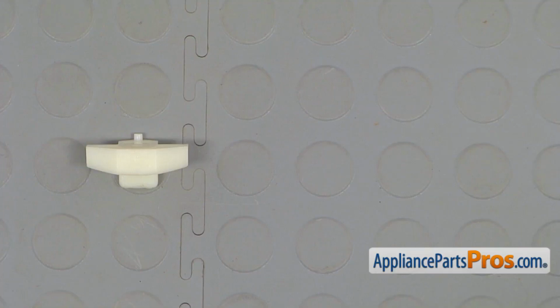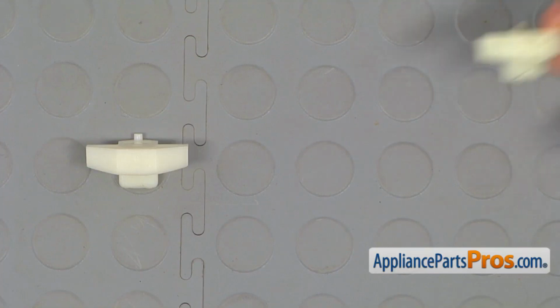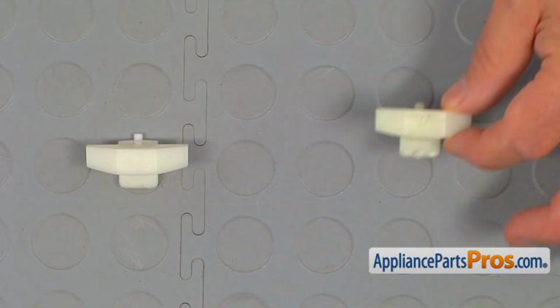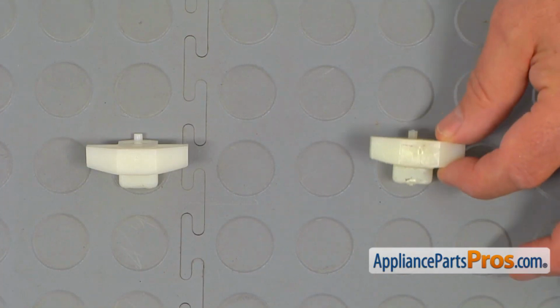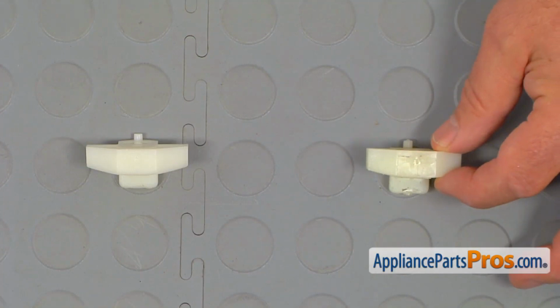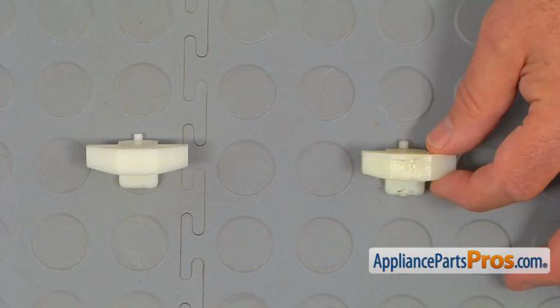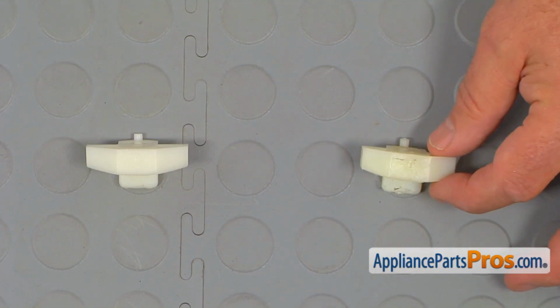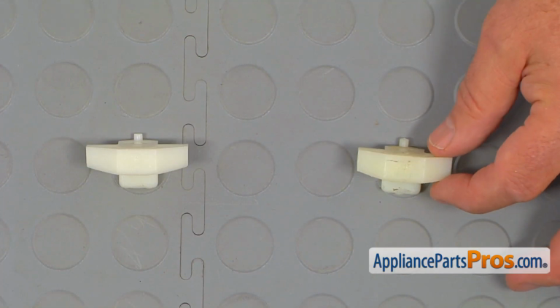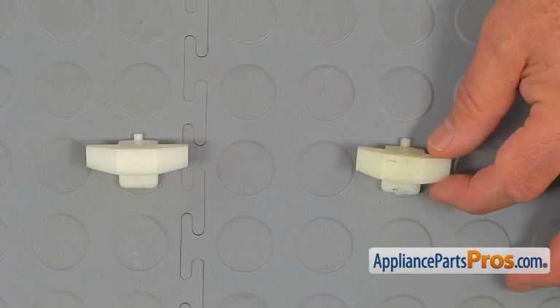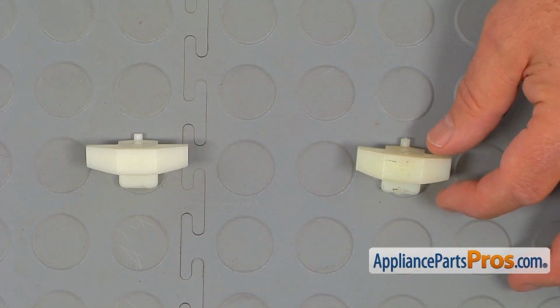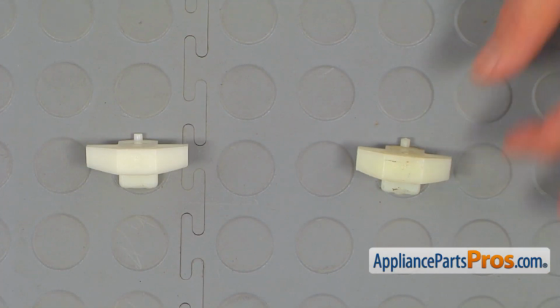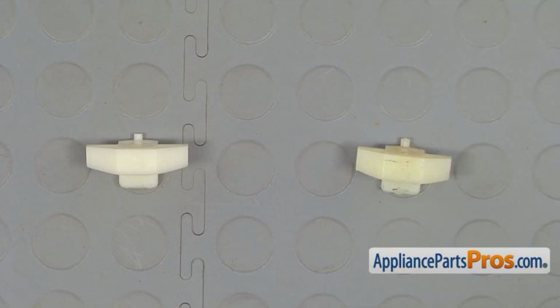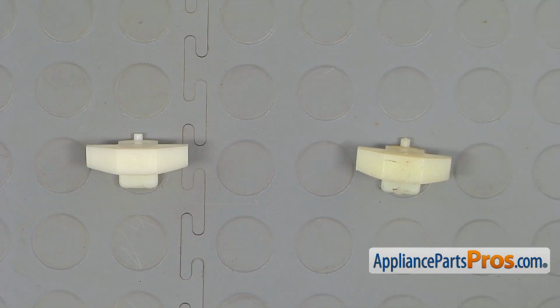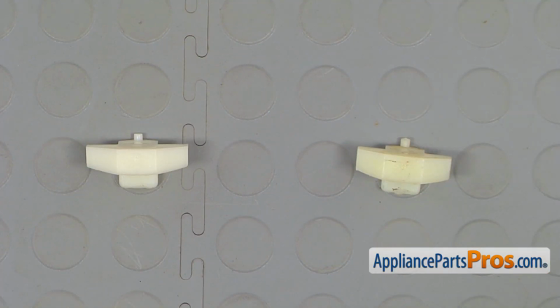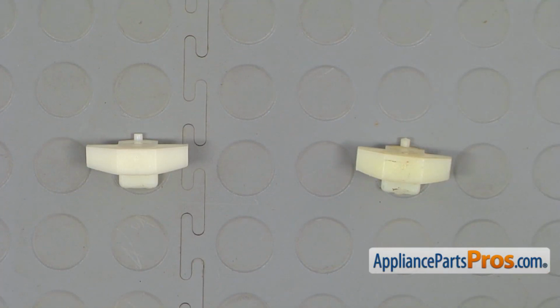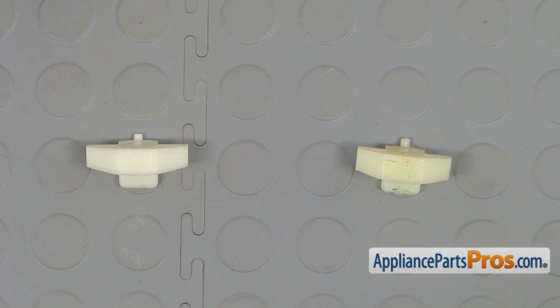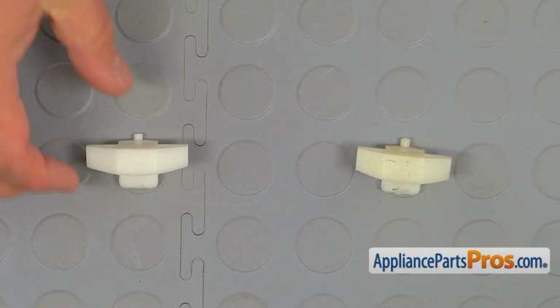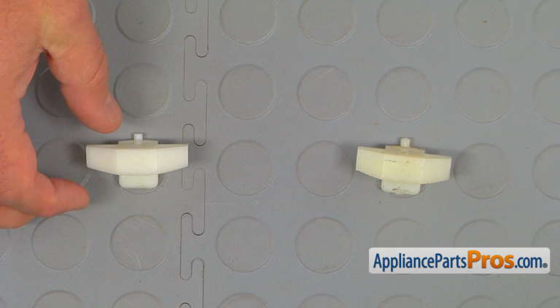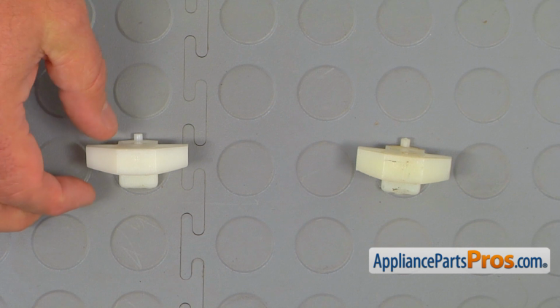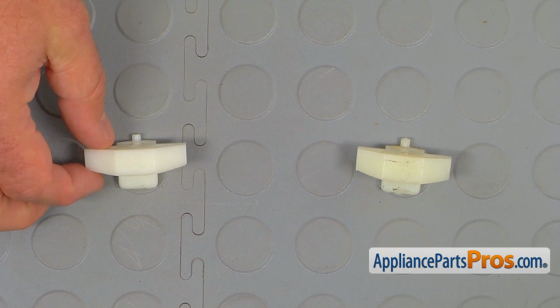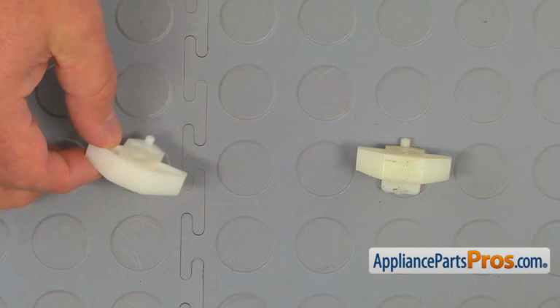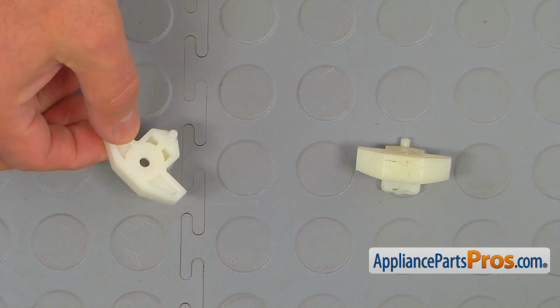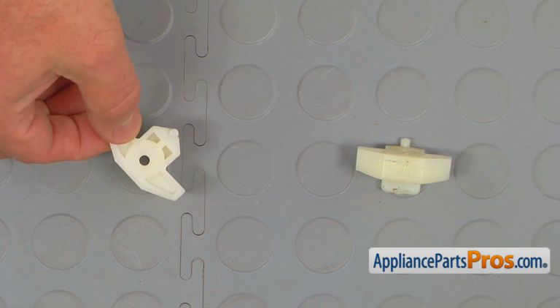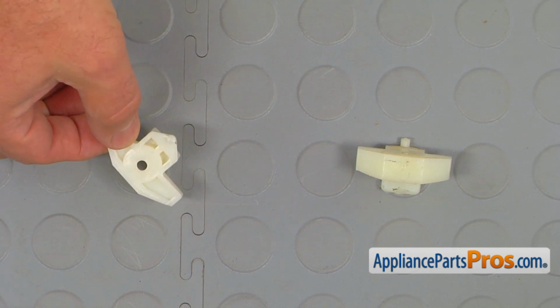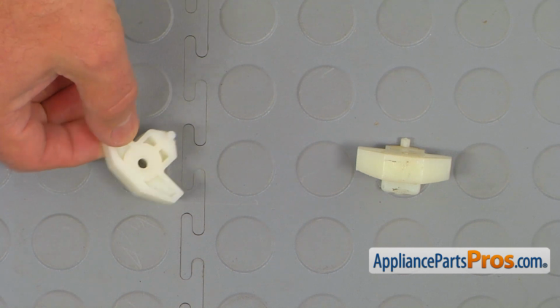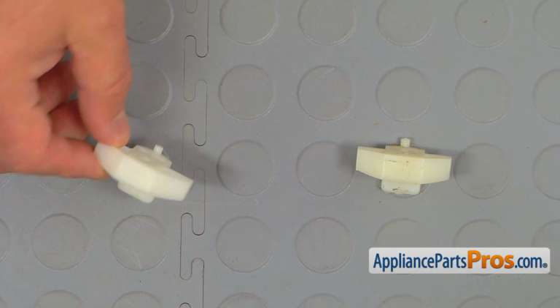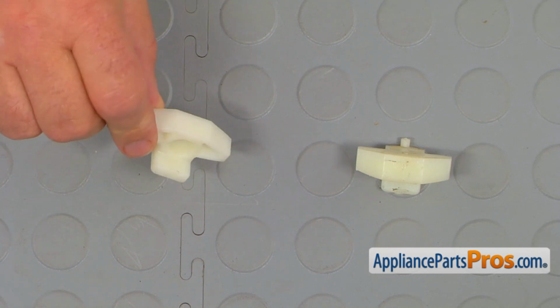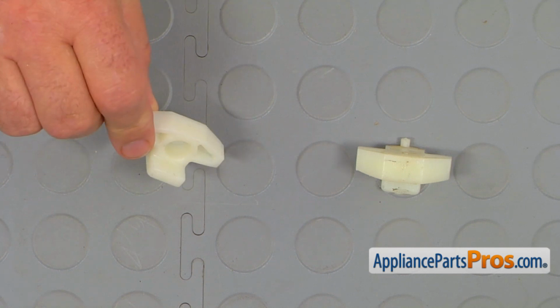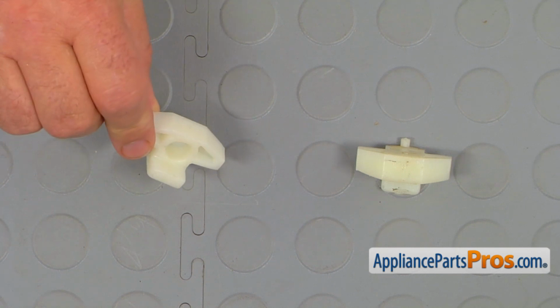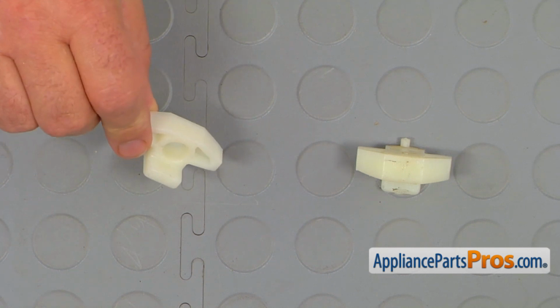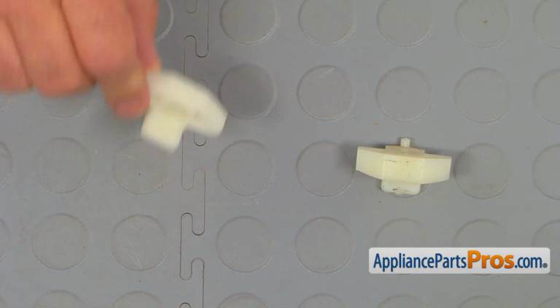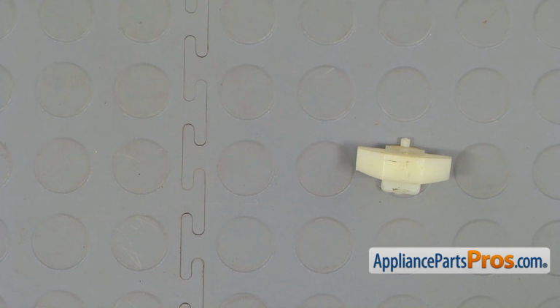This is the old drawer support next to the new one. If you don't have this part, you can get it from AppliancePartsPros.com.